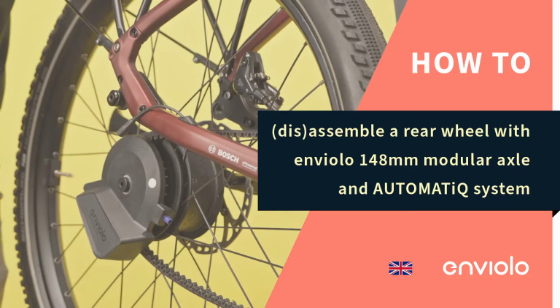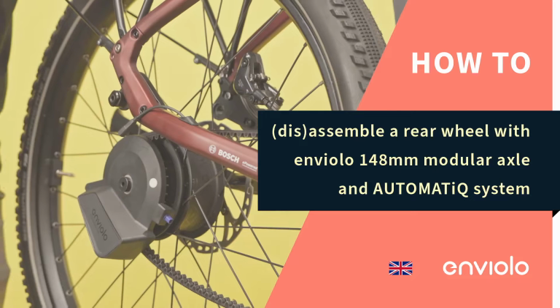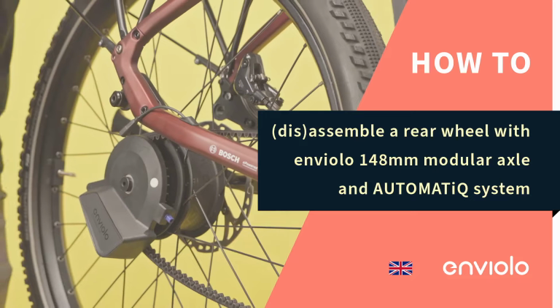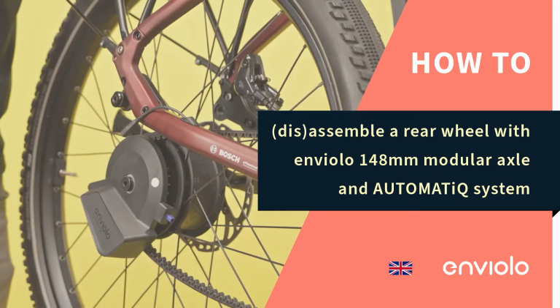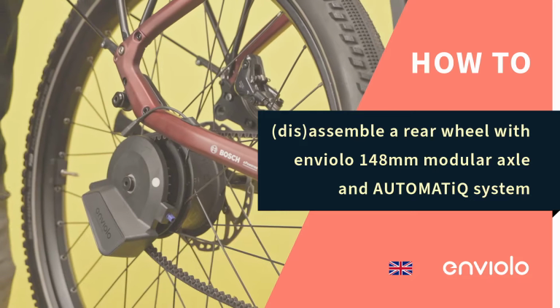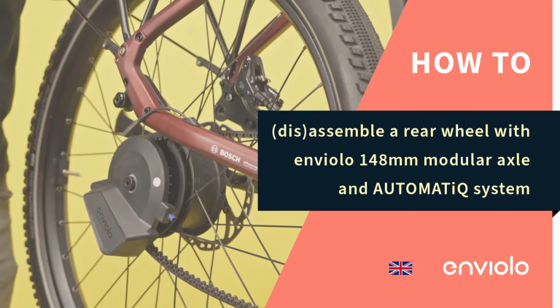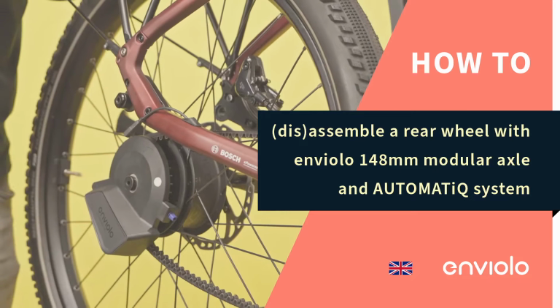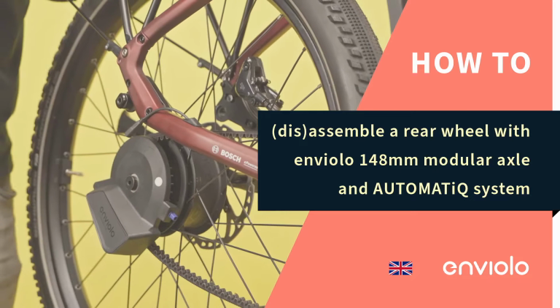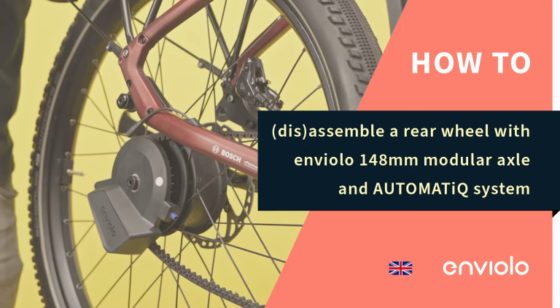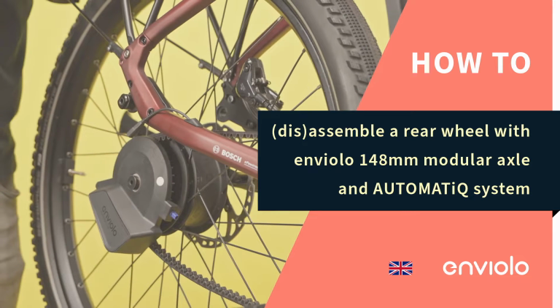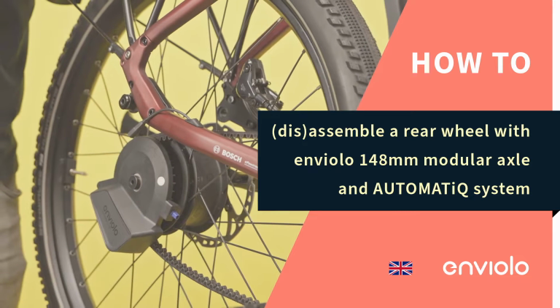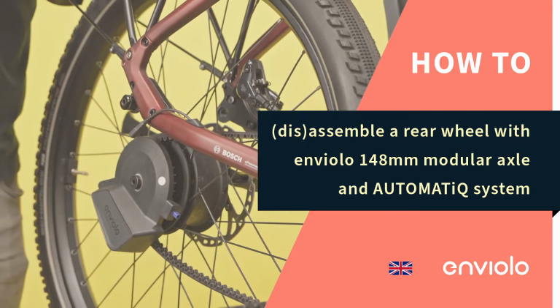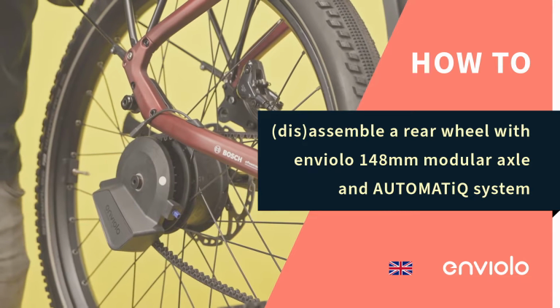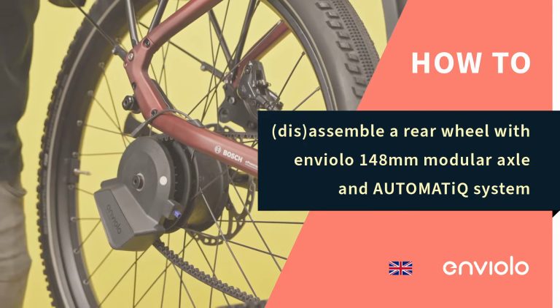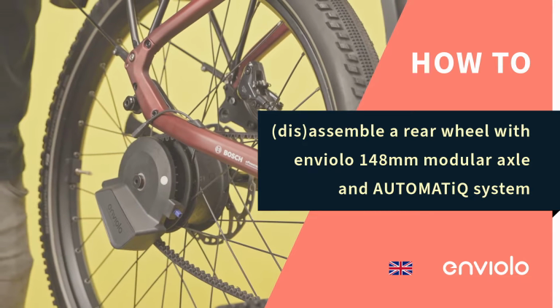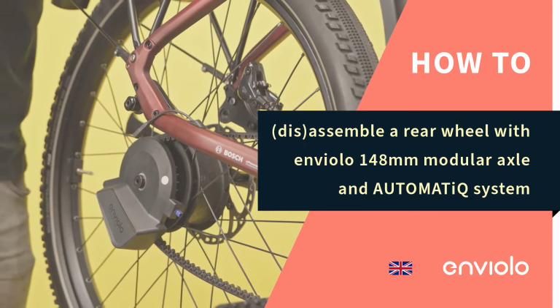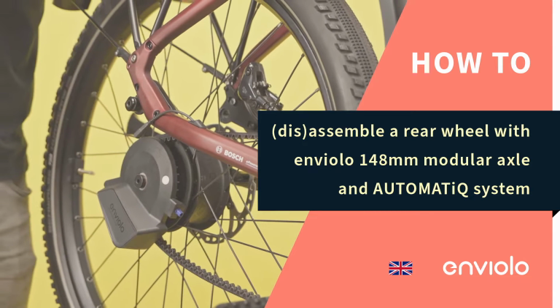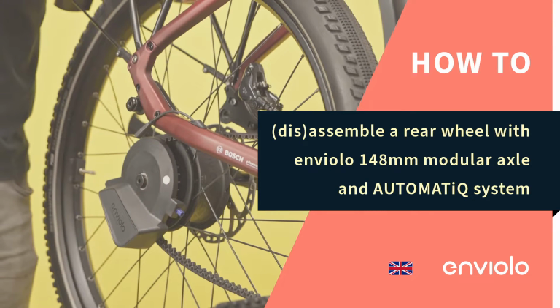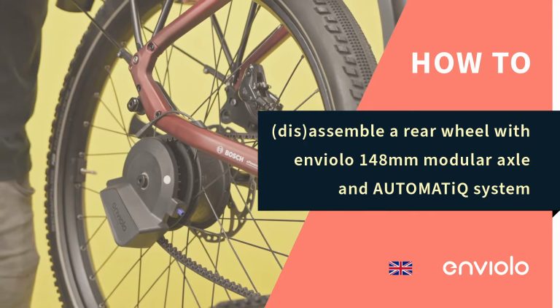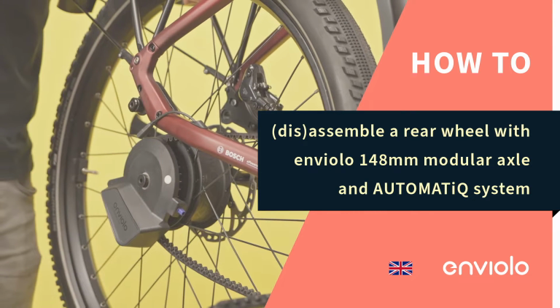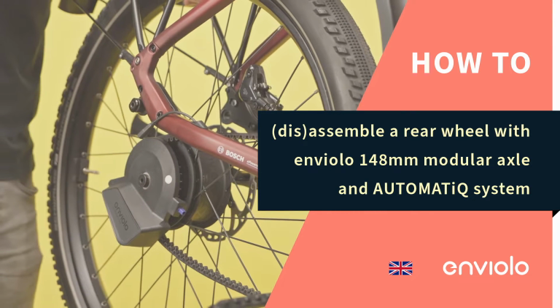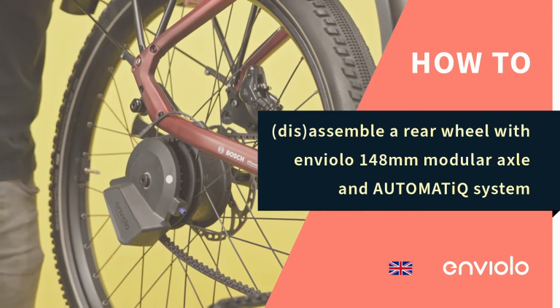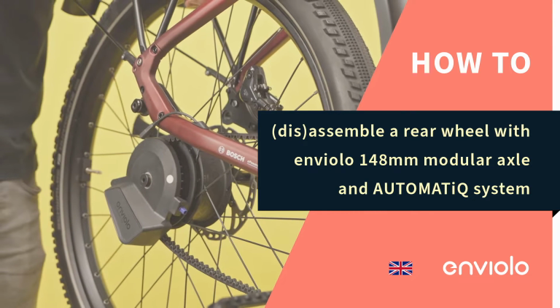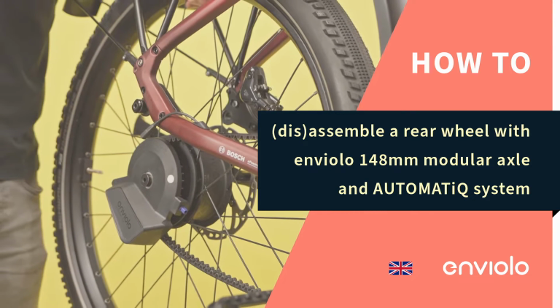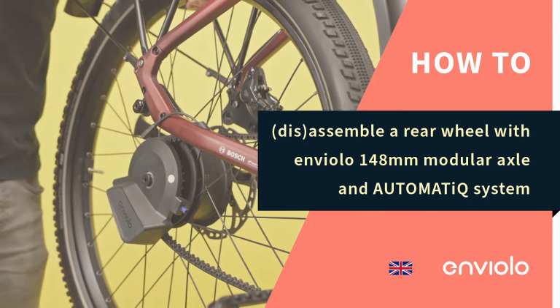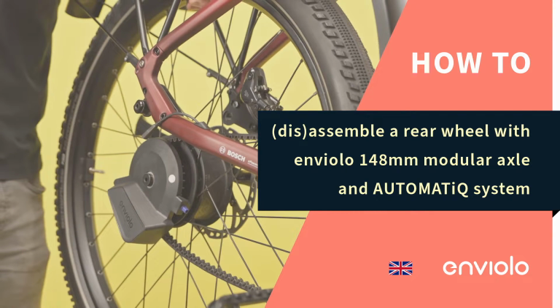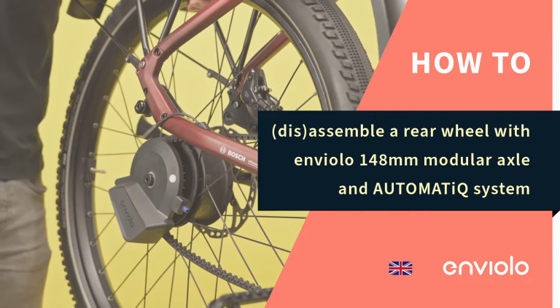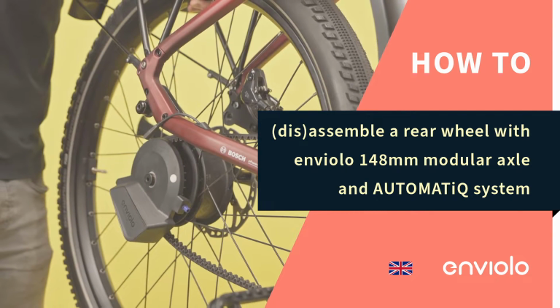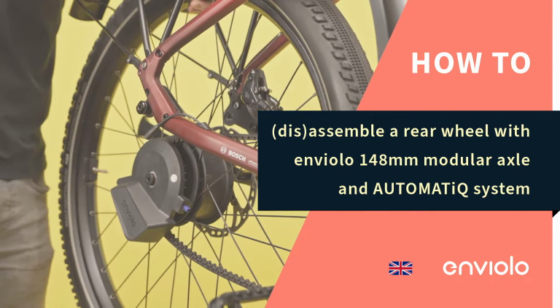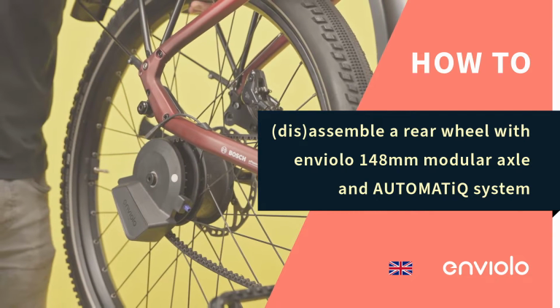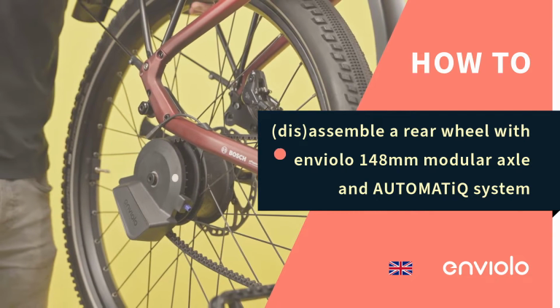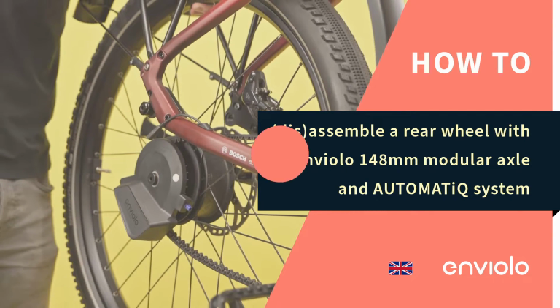How to assemble a rear wheel with Enviolo 148mm modular axle and automatic system.